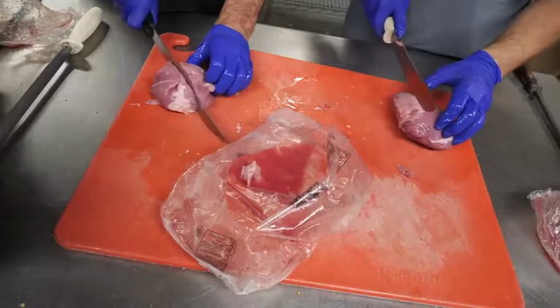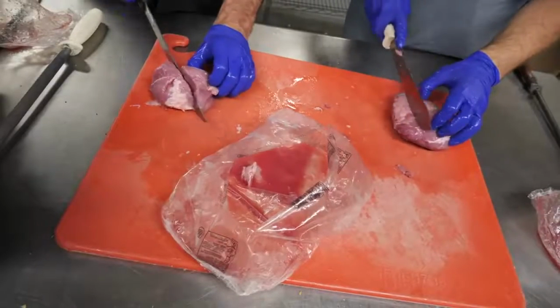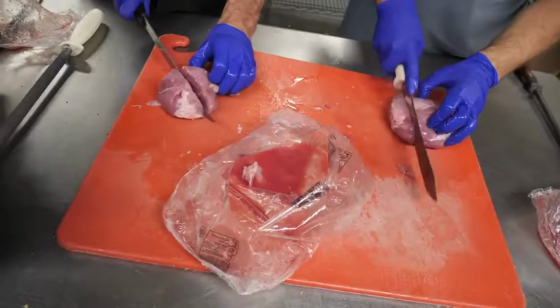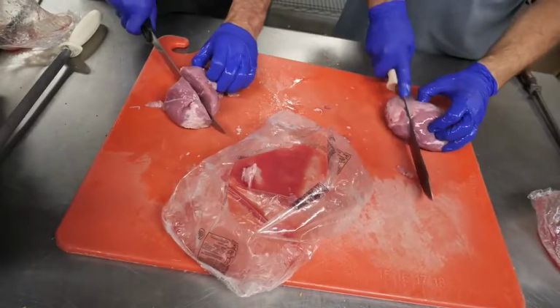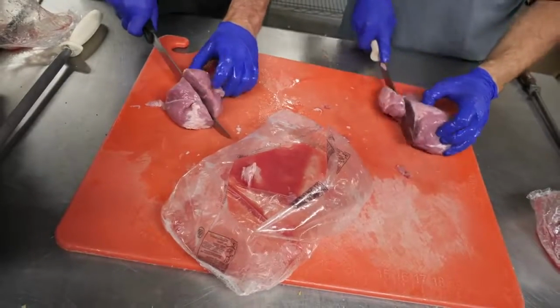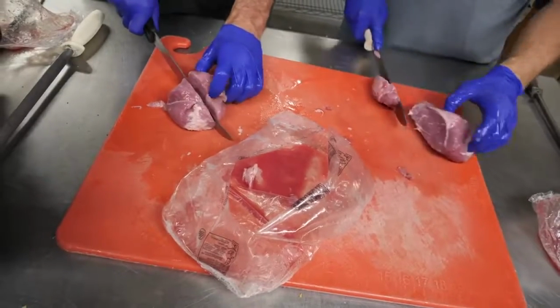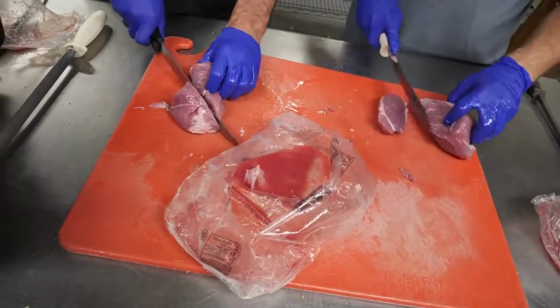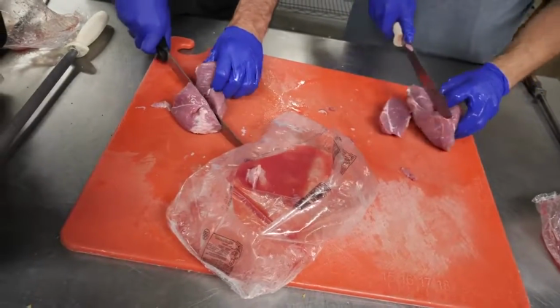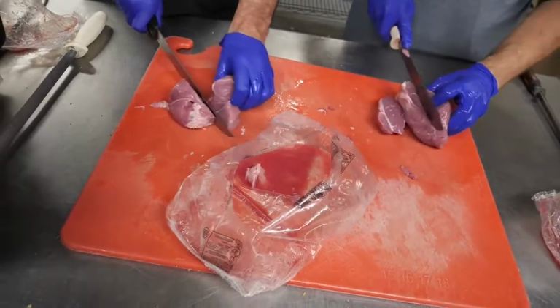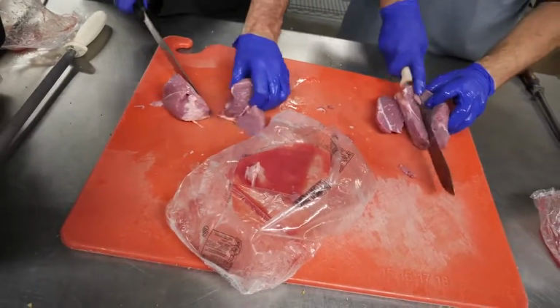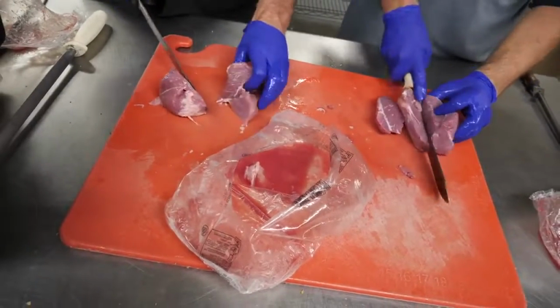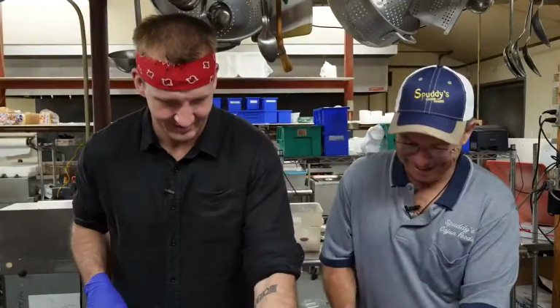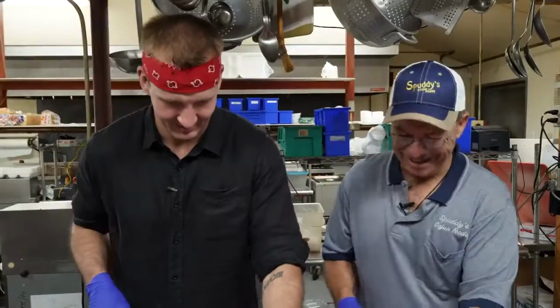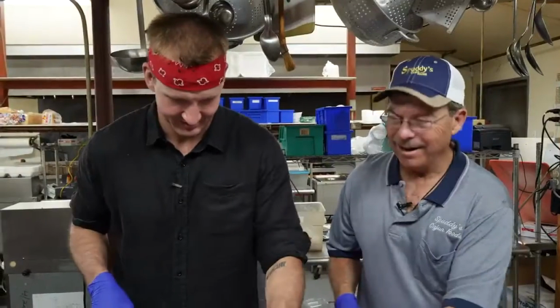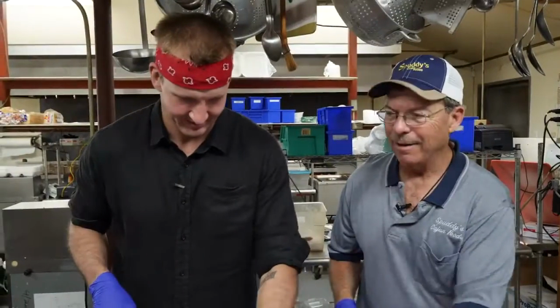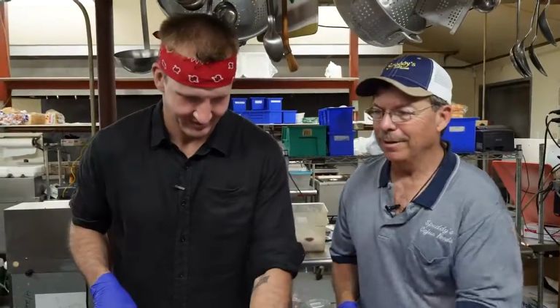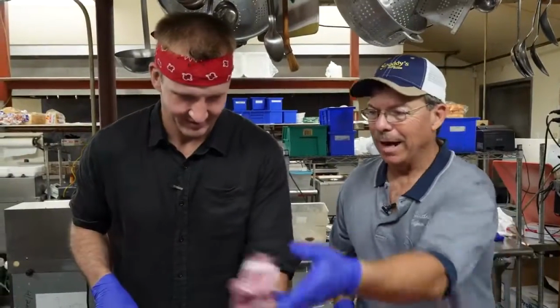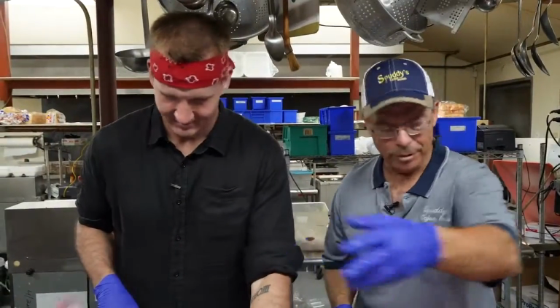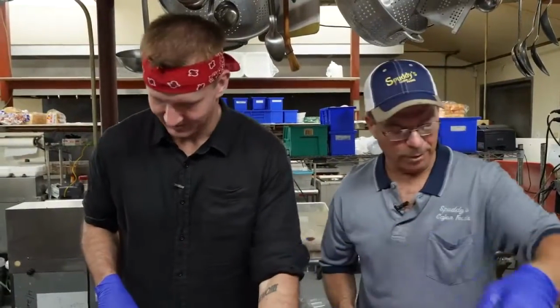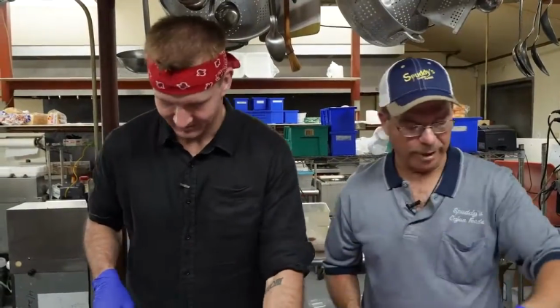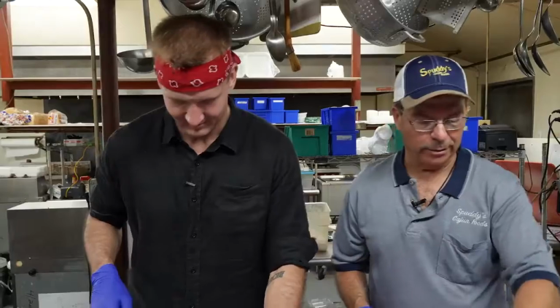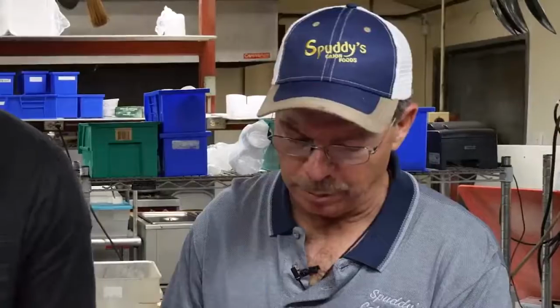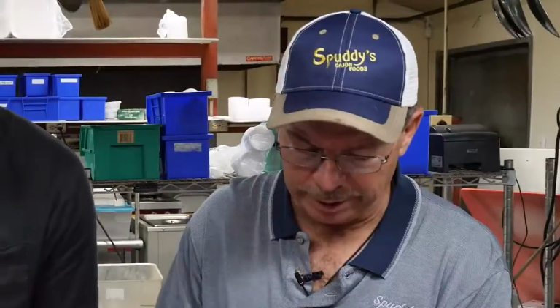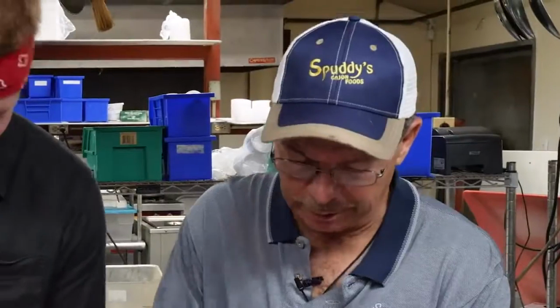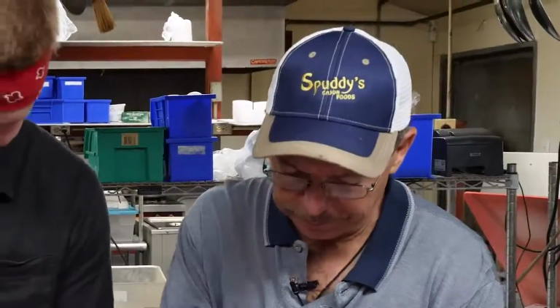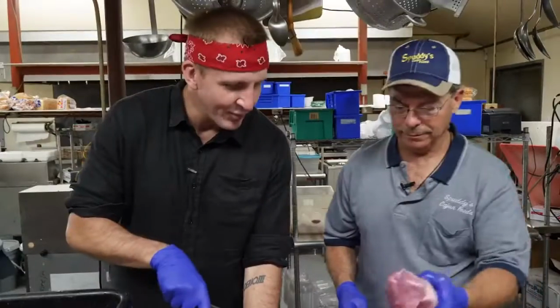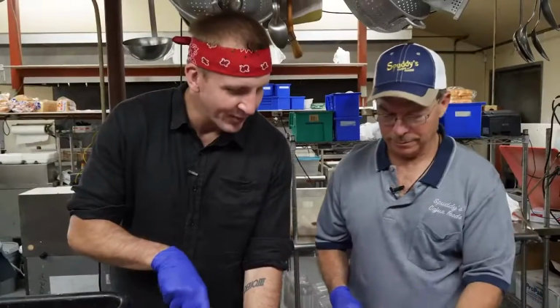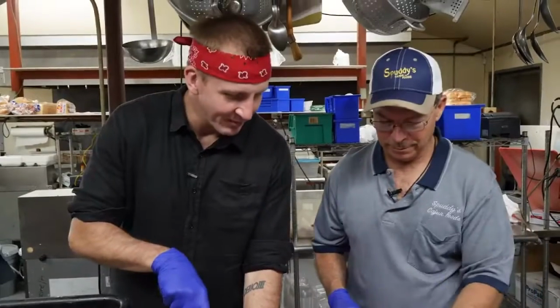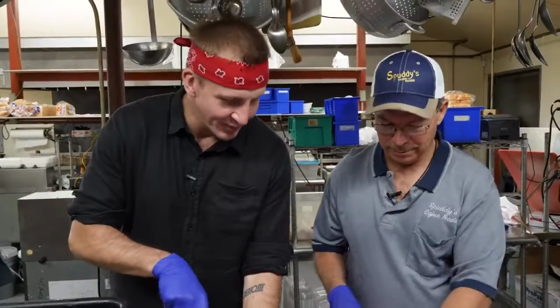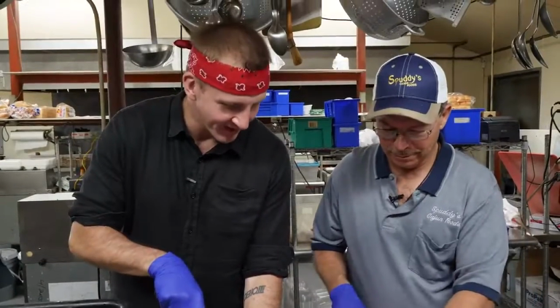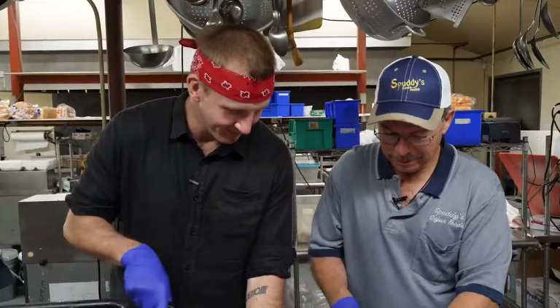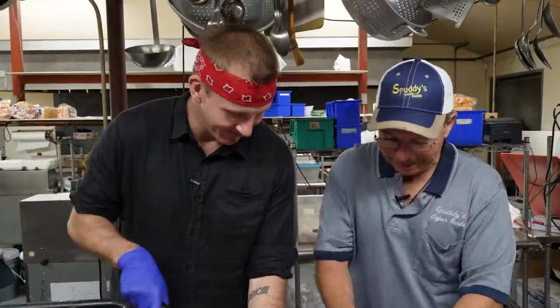That'd be cool if I cut my thumb off on the first day of shooting, huh? It happened. I've cut my finger, but what the hell? I'm more worried about you cutting meat.